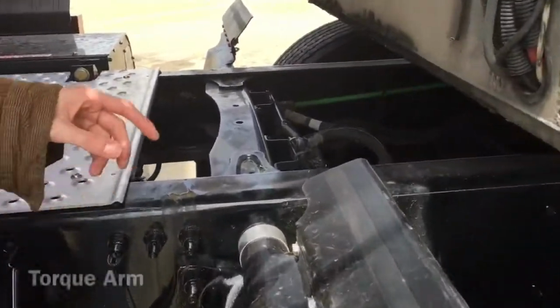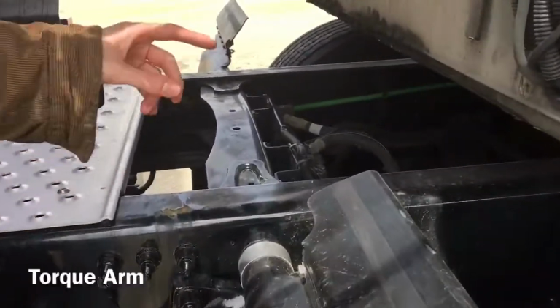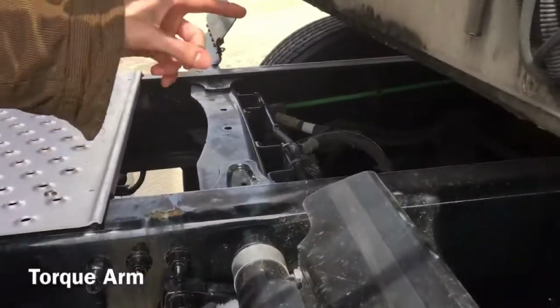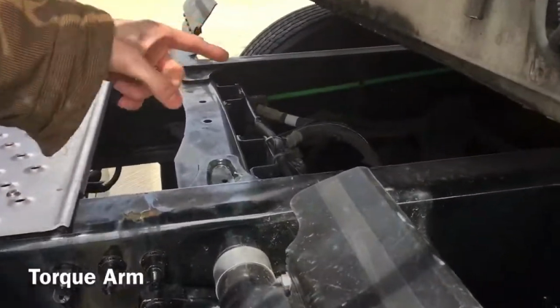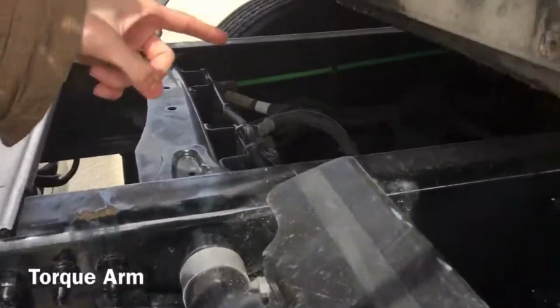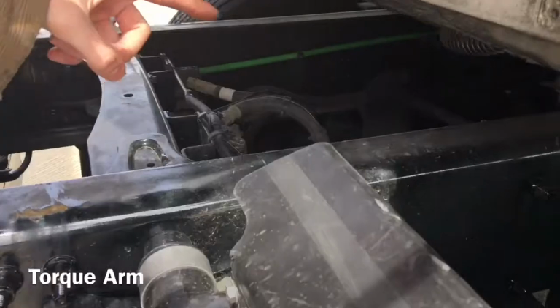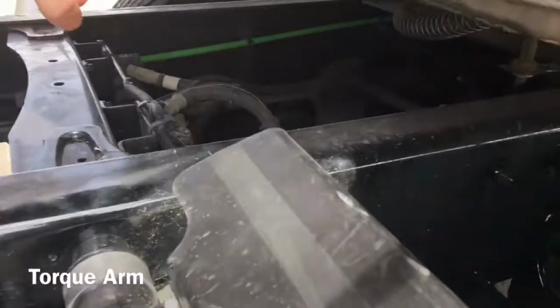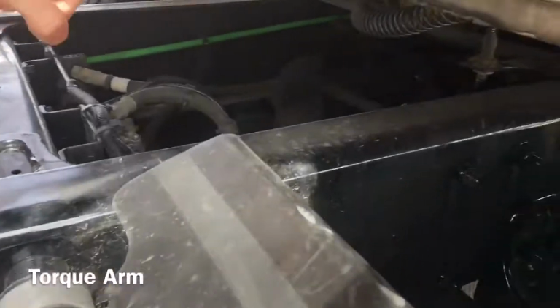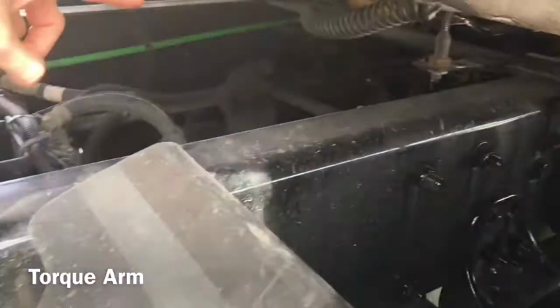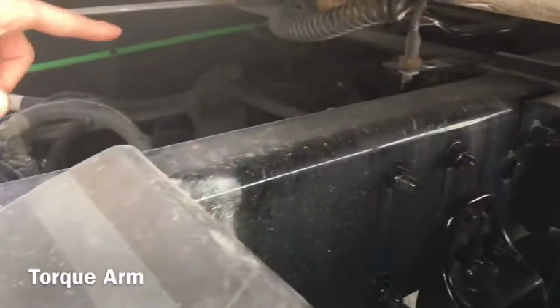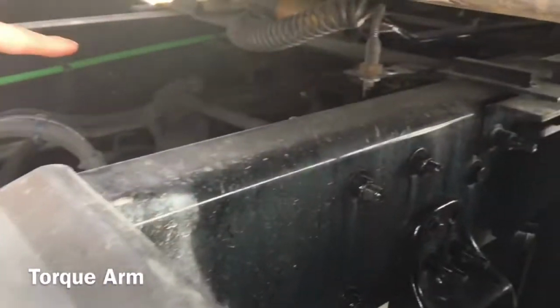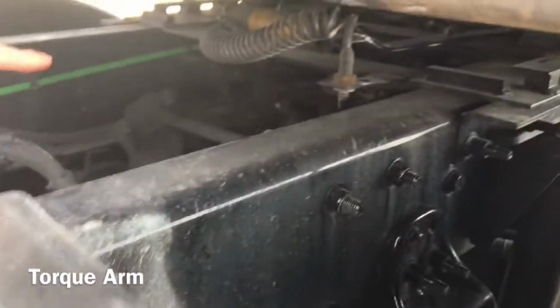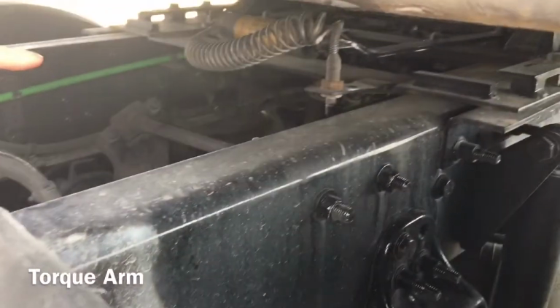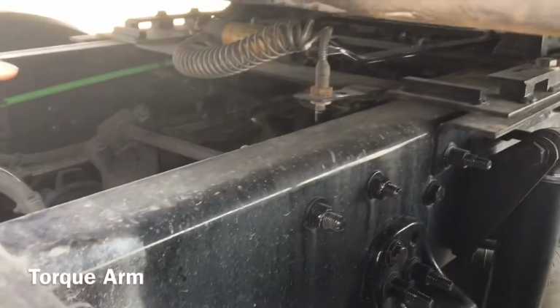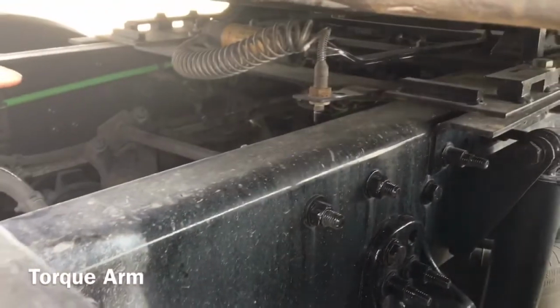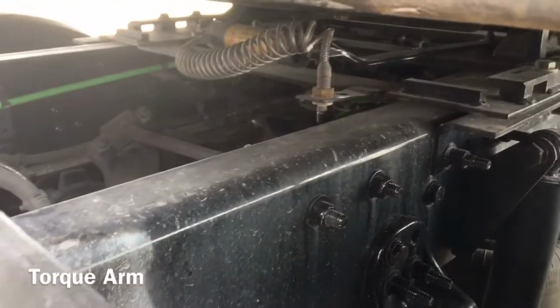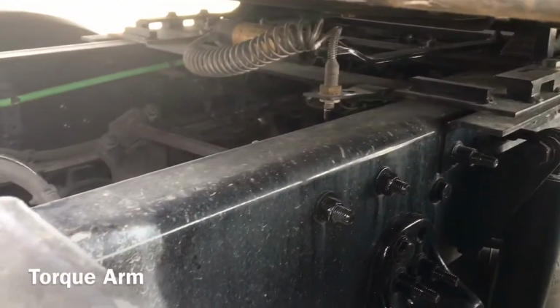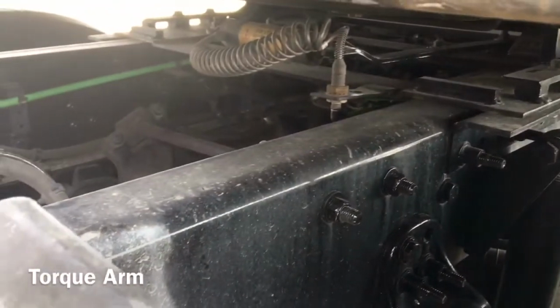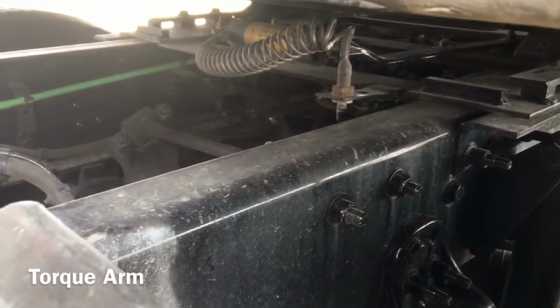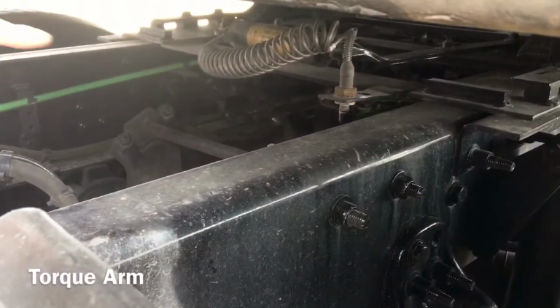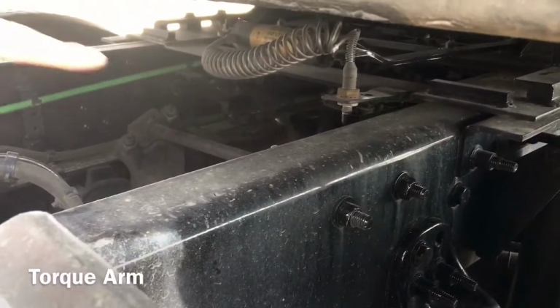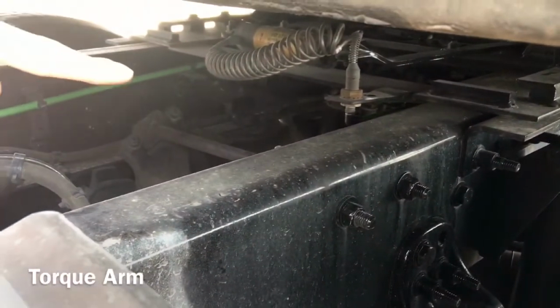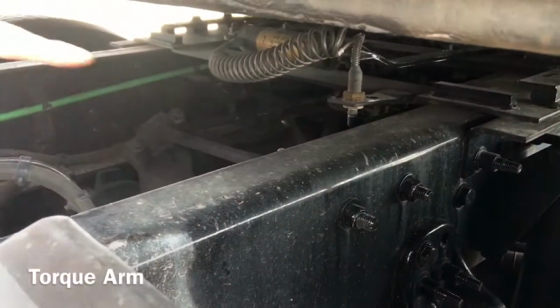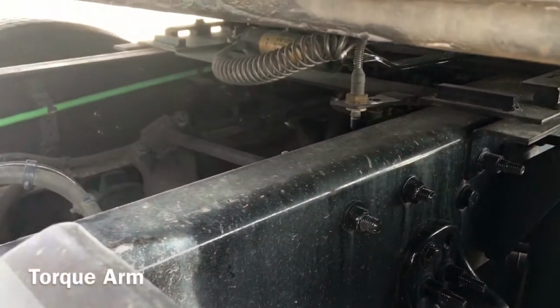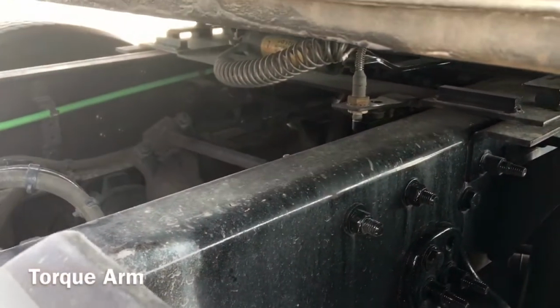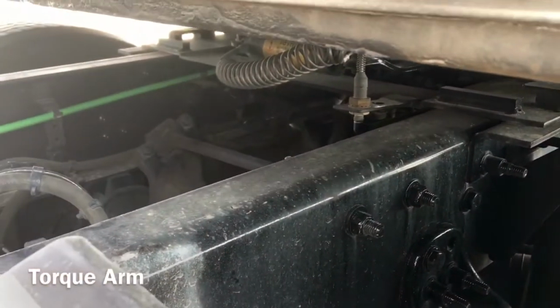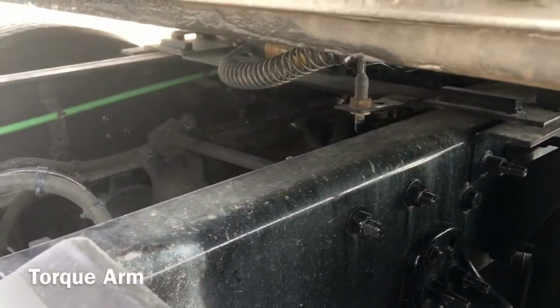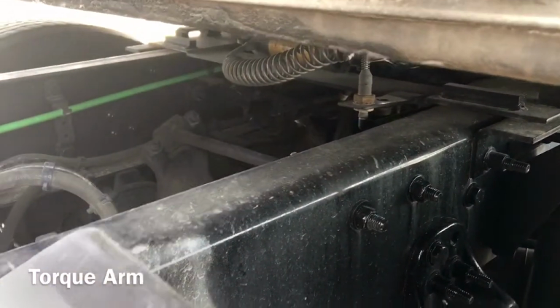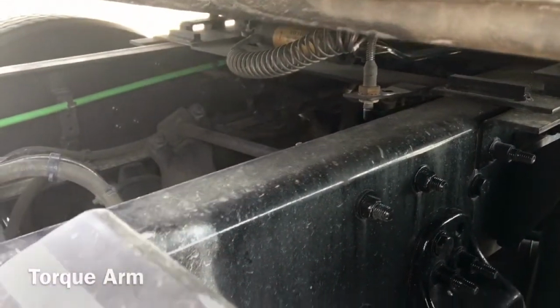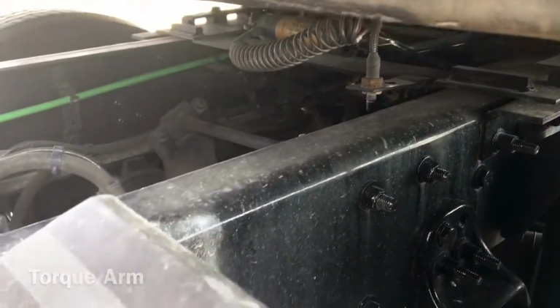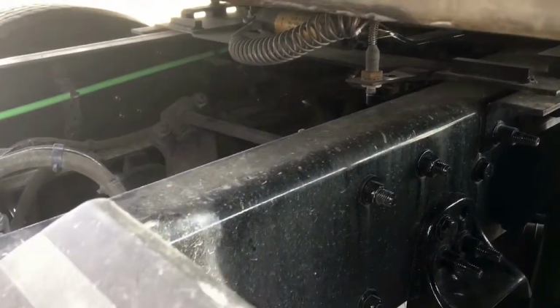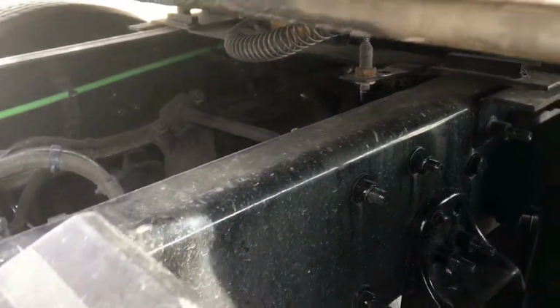I'm going to check my torque arm, which is properly mounted and secured at both ends. It is not cracked, bent or broken.